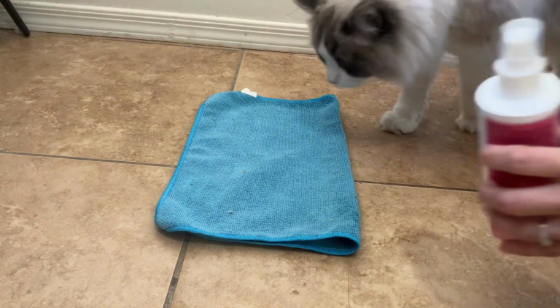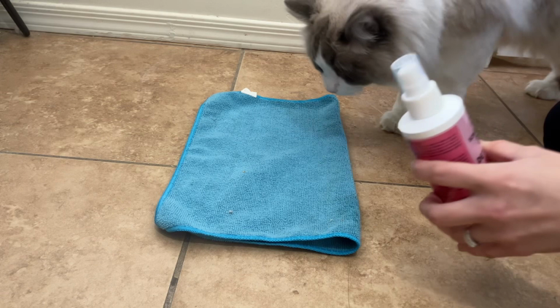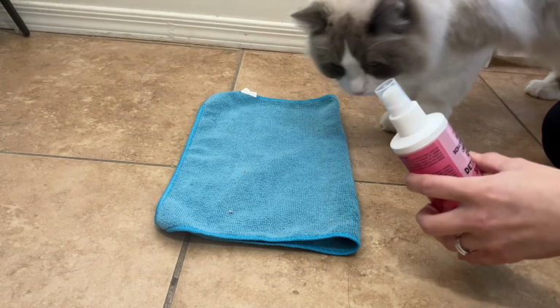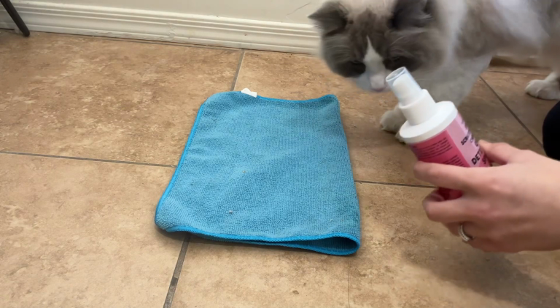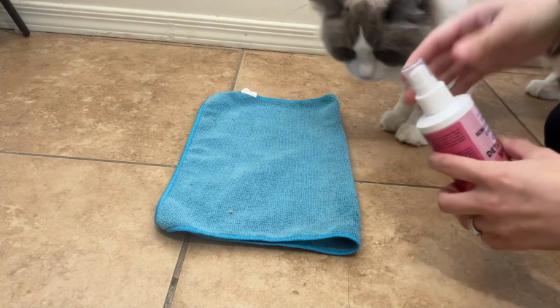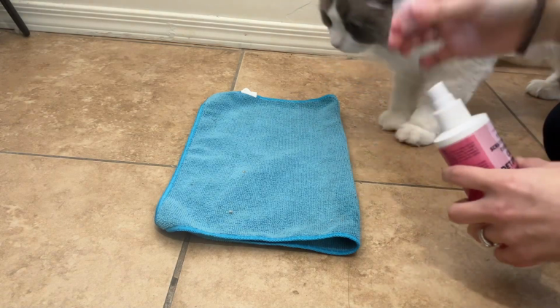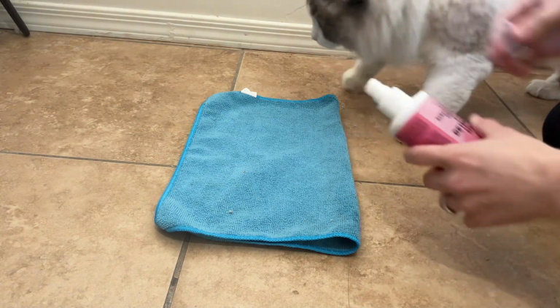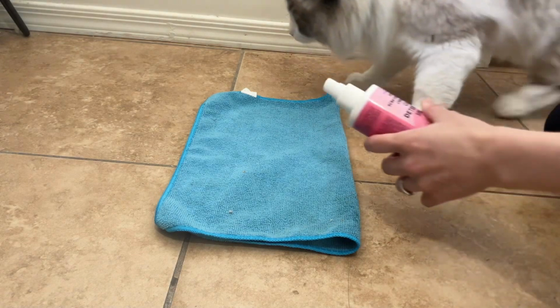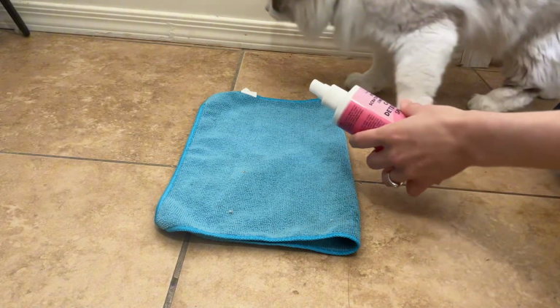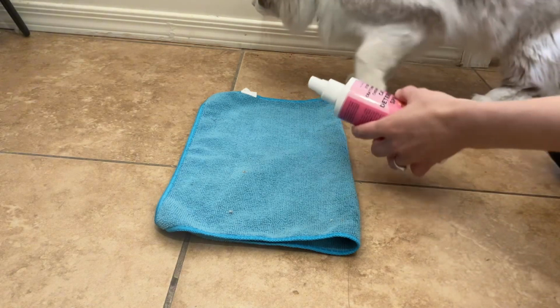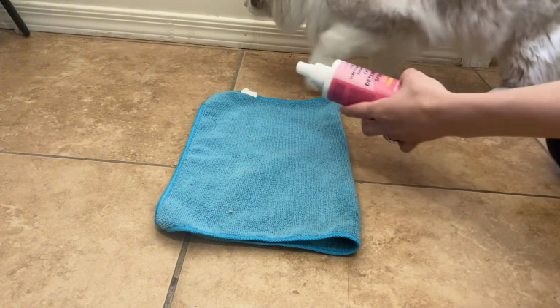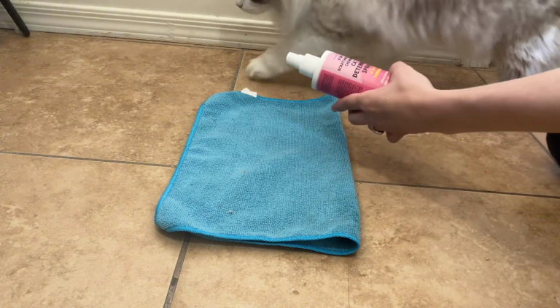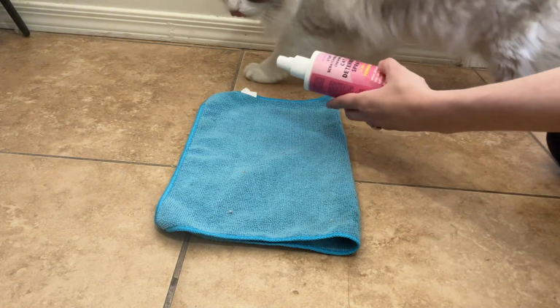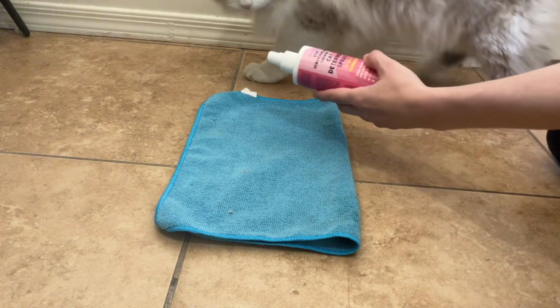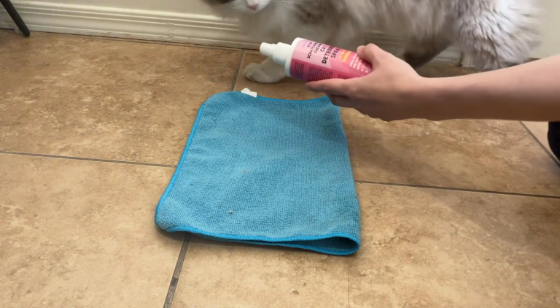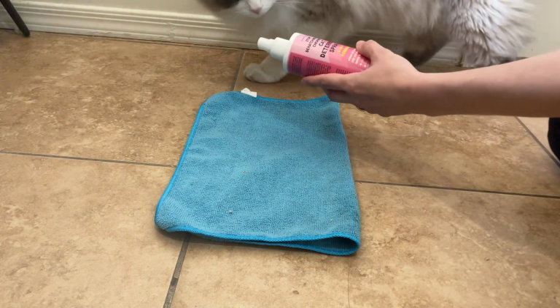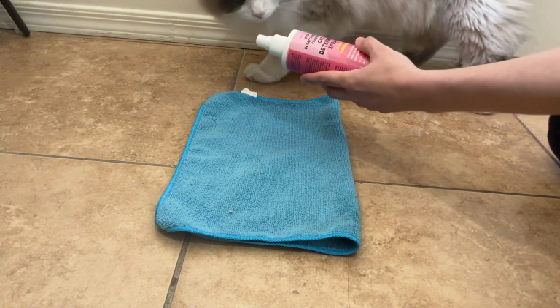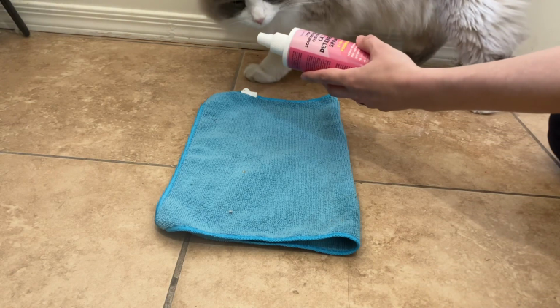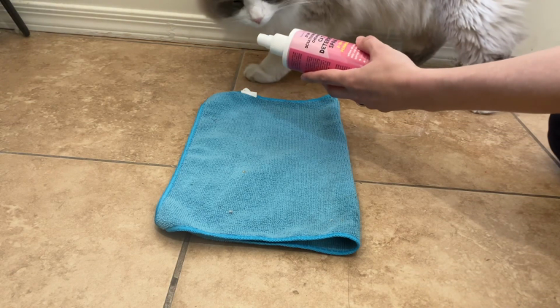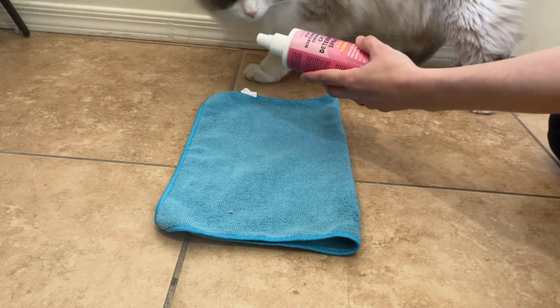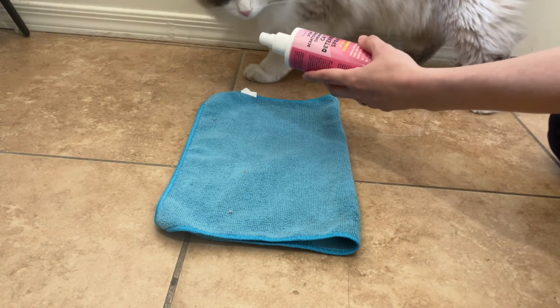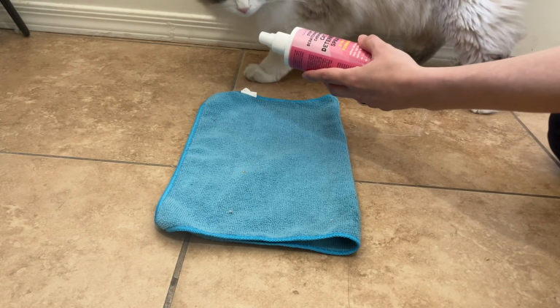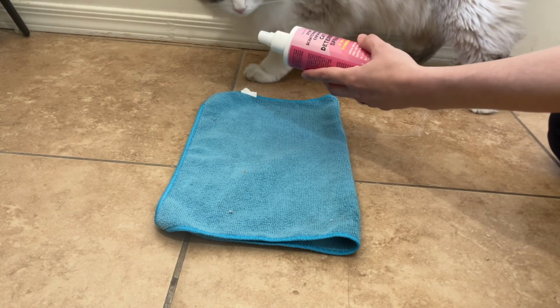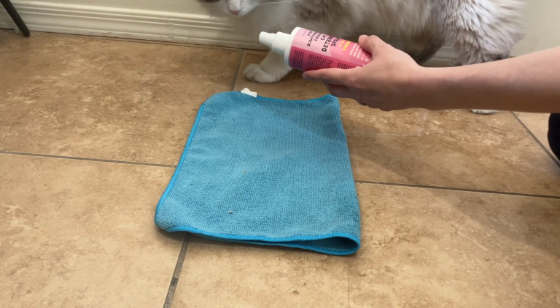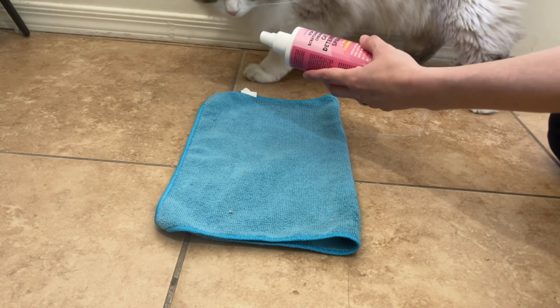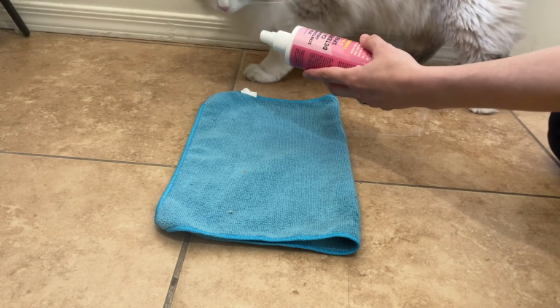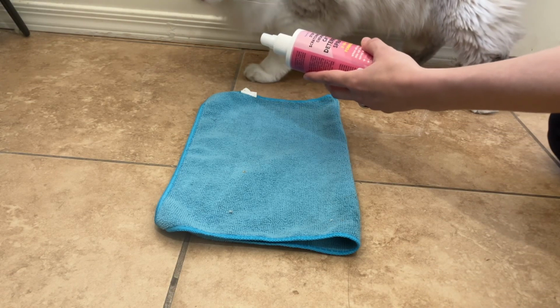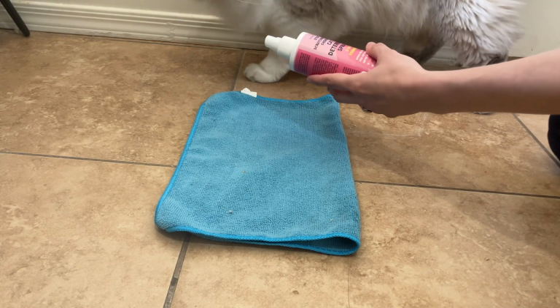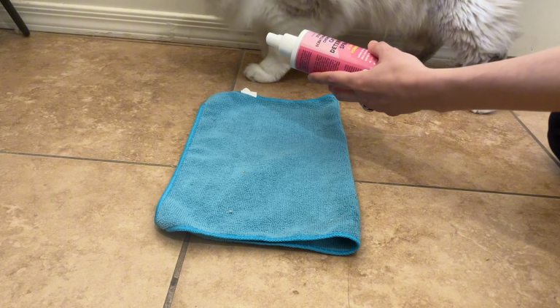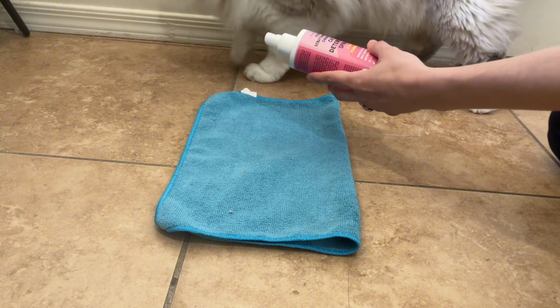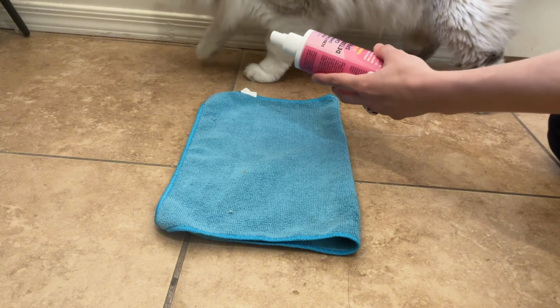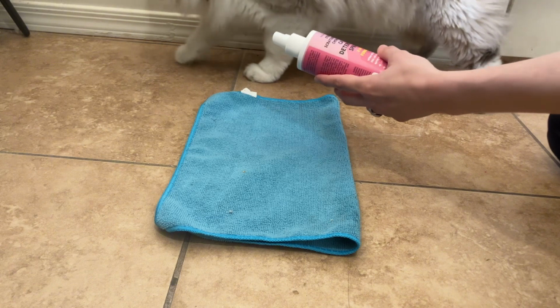This is my kitty. Look! He doesn't seem to like it.